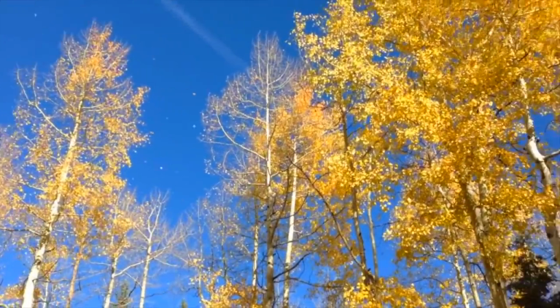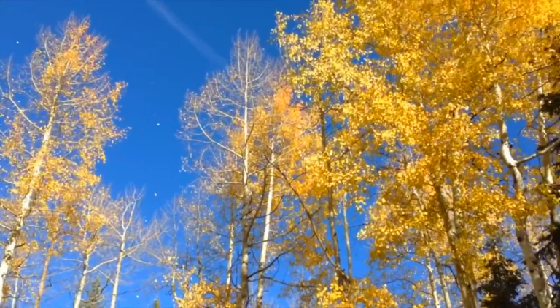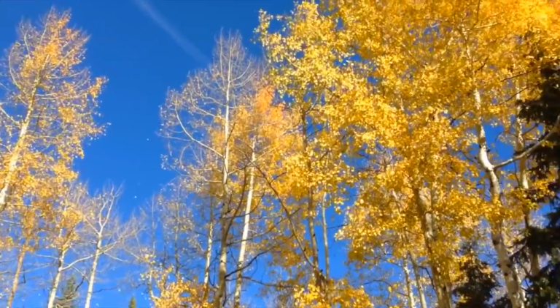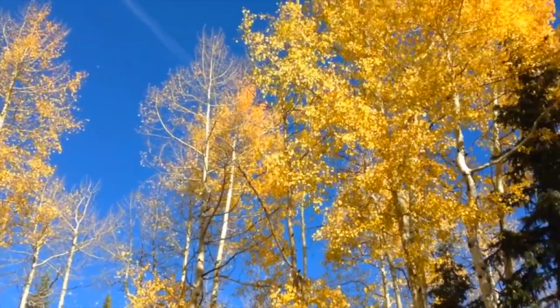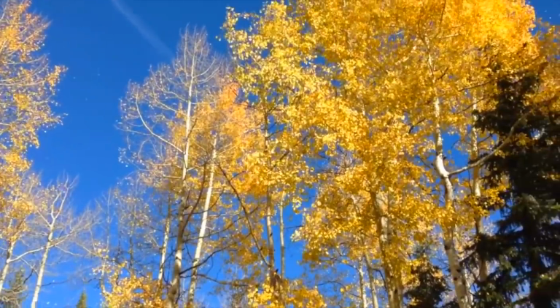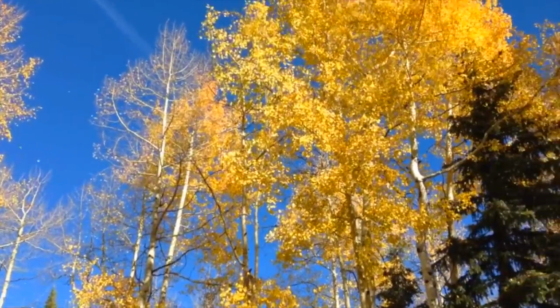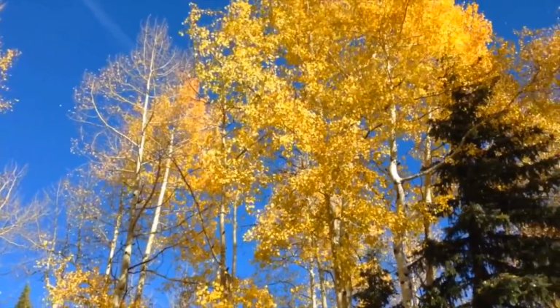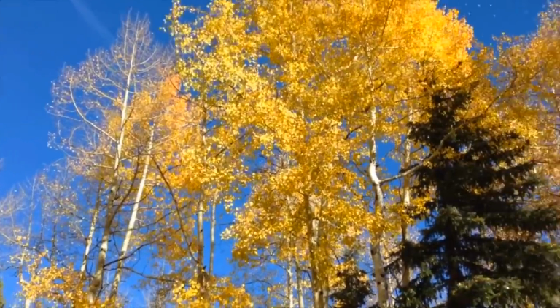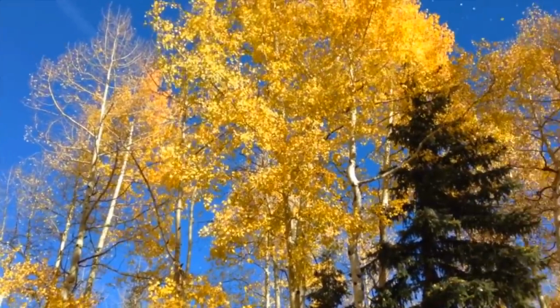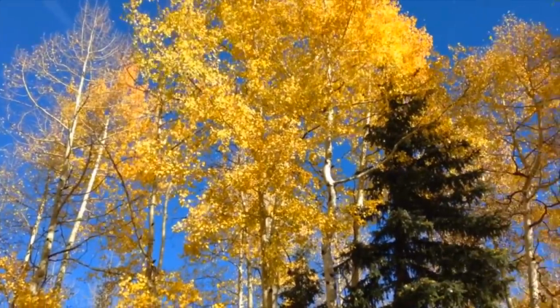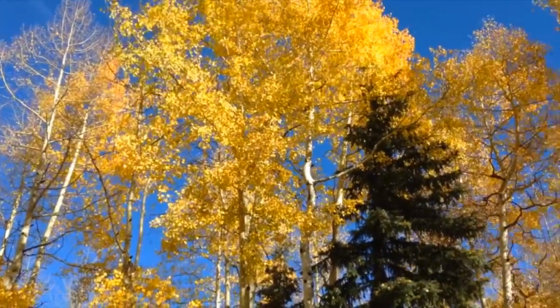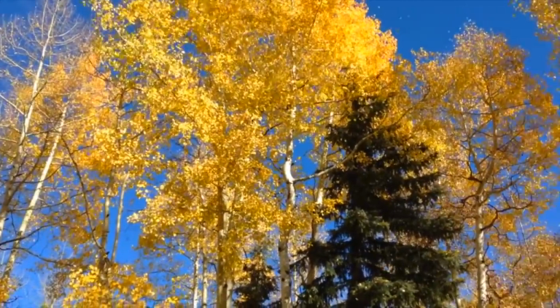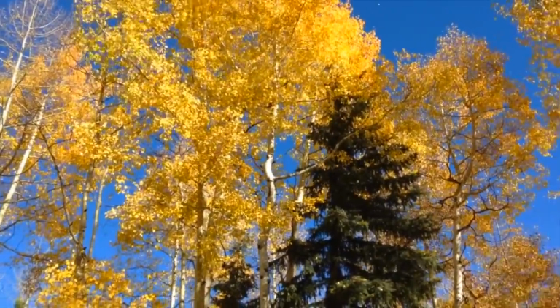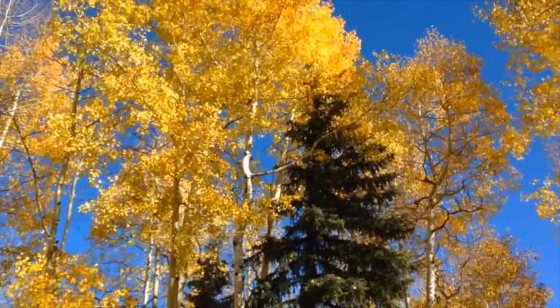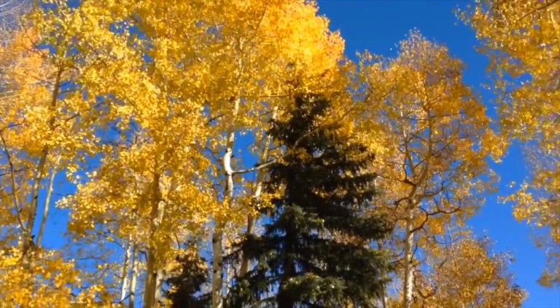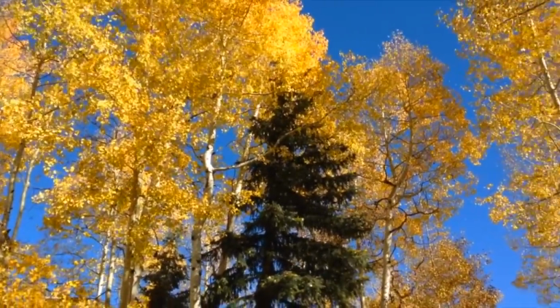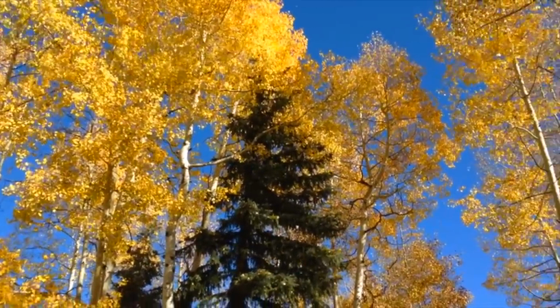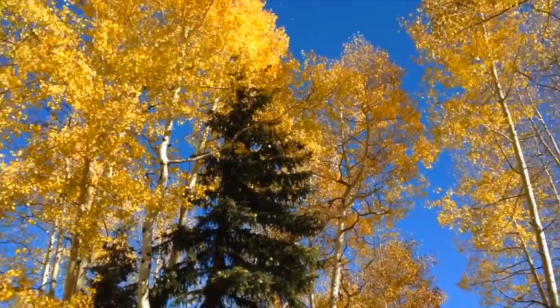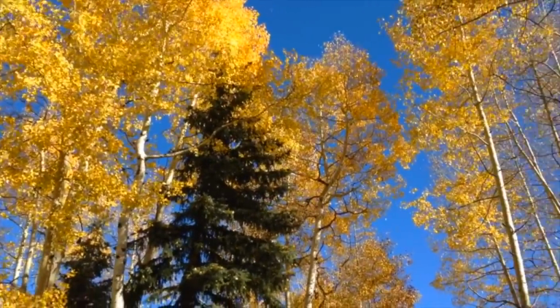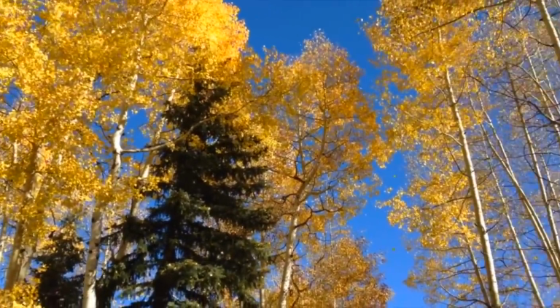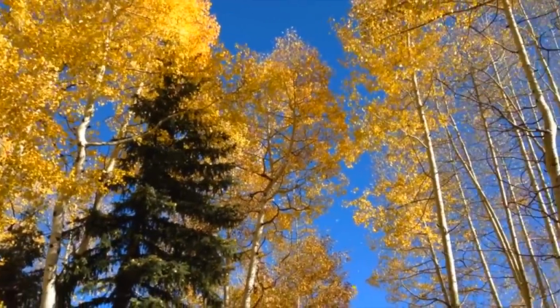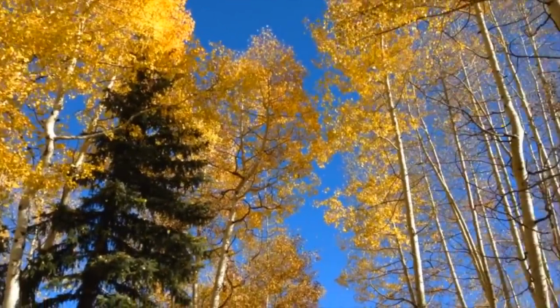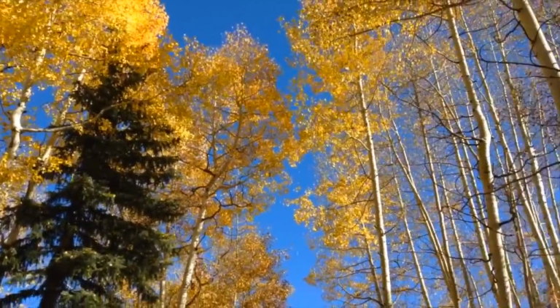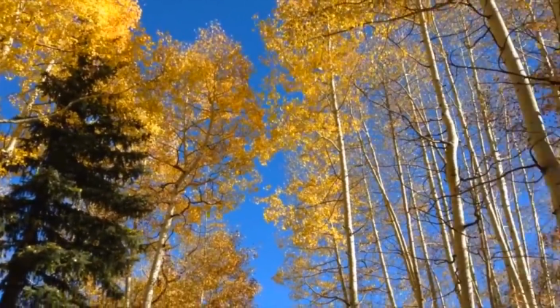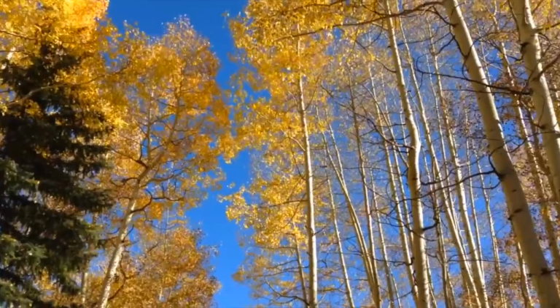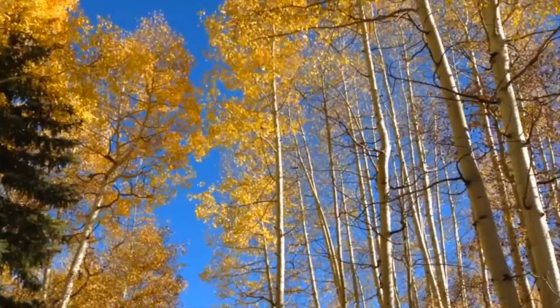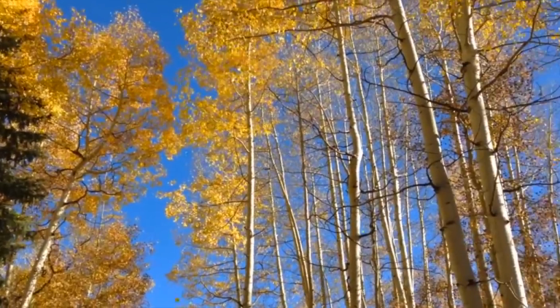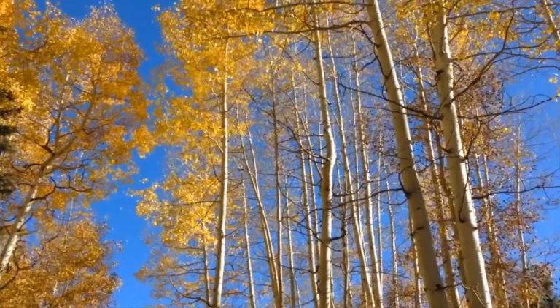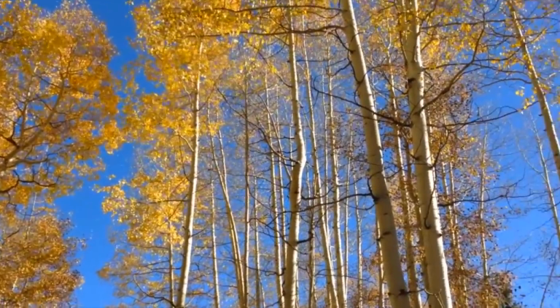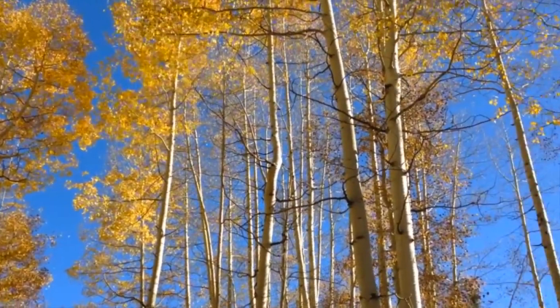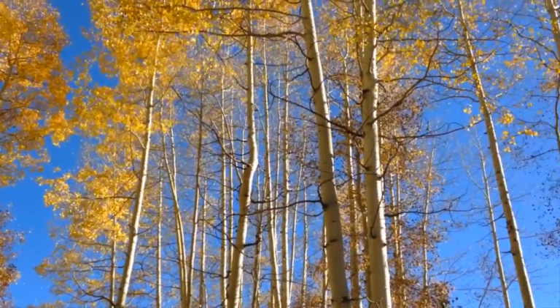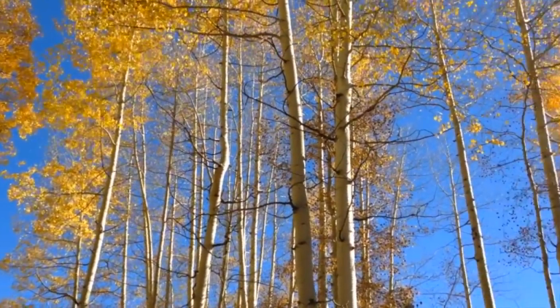Fall time has arrived and it is such a beautiful time of year in Colorado. I had to share this moment.